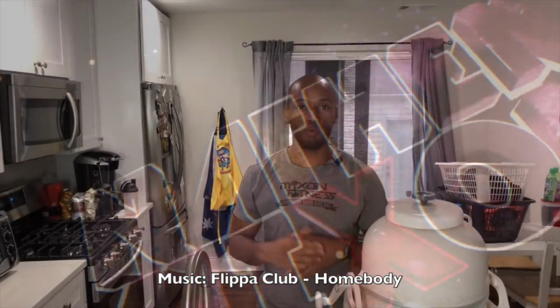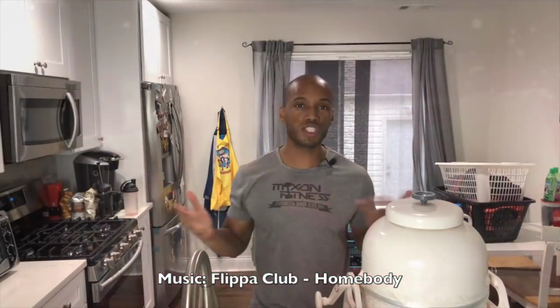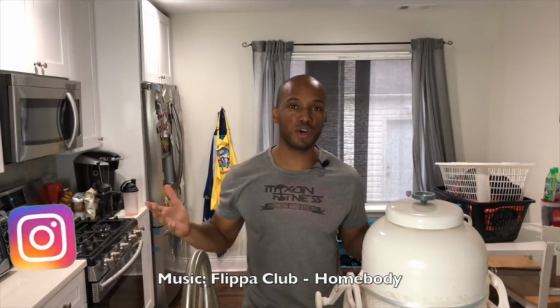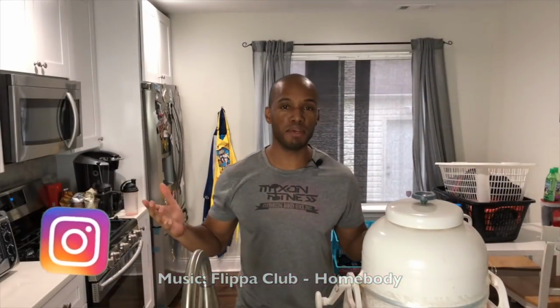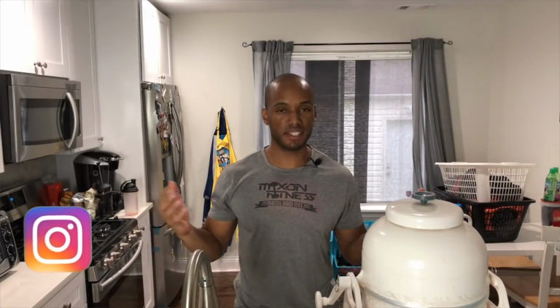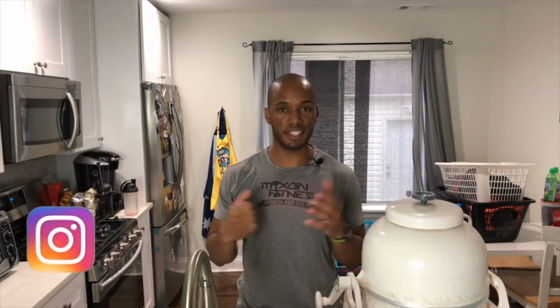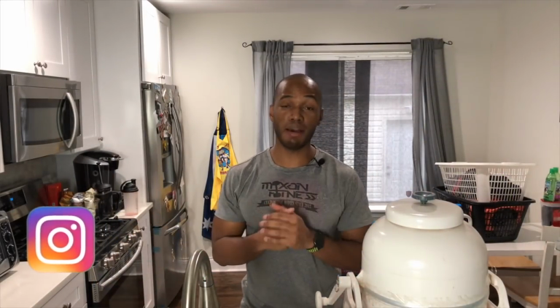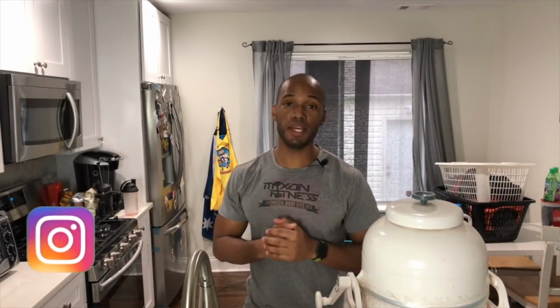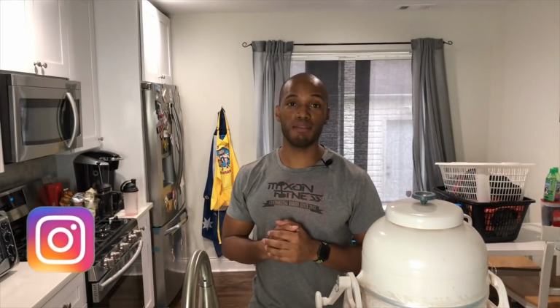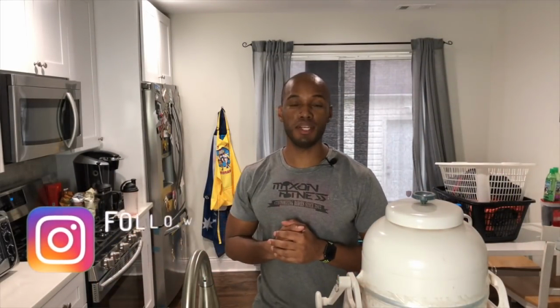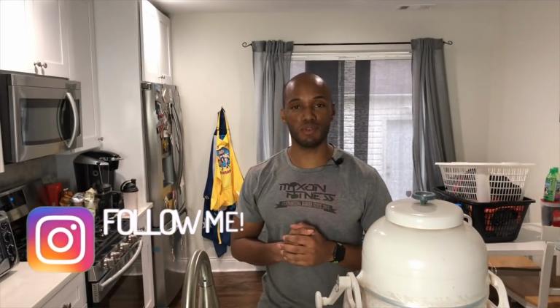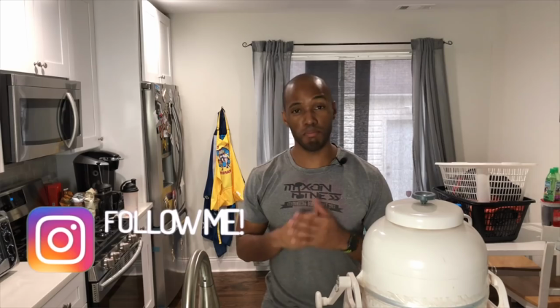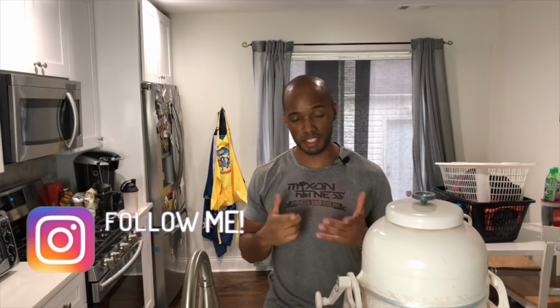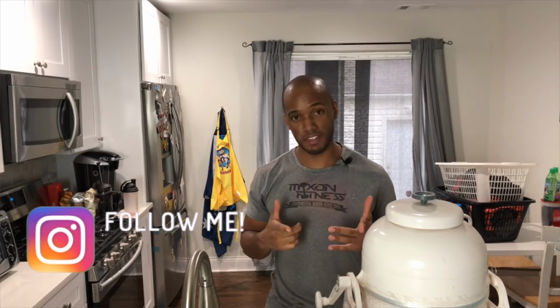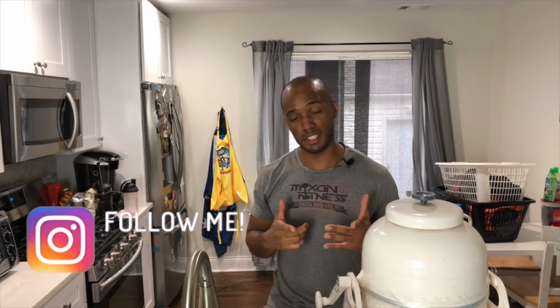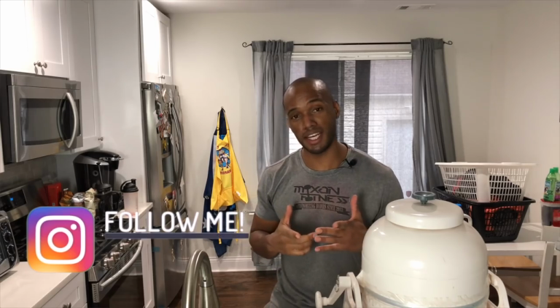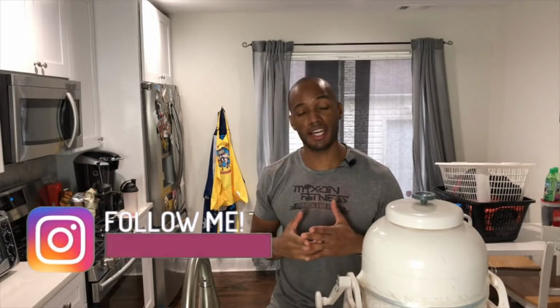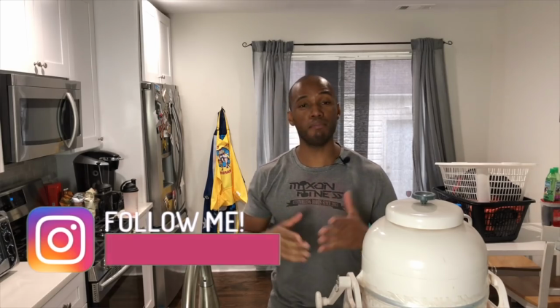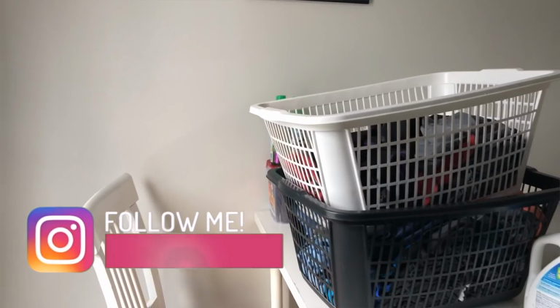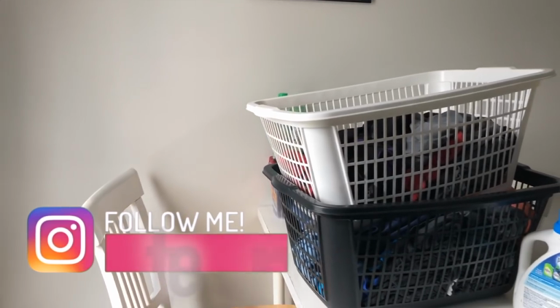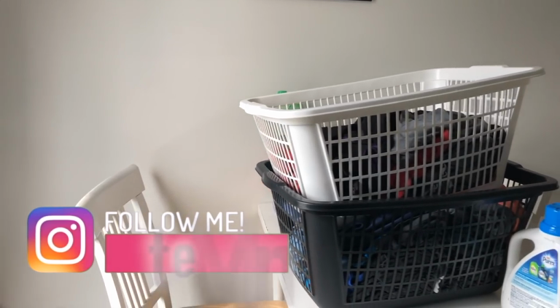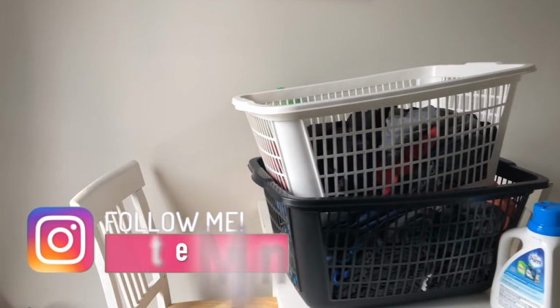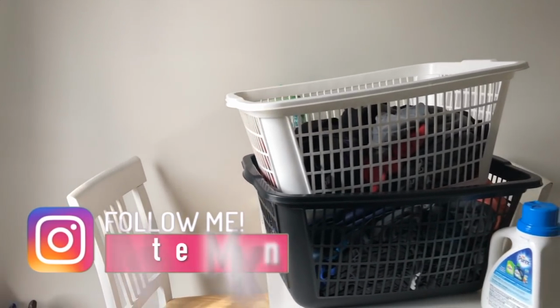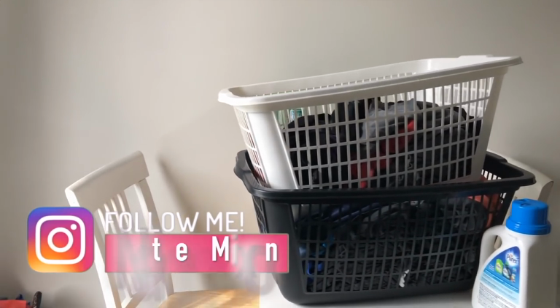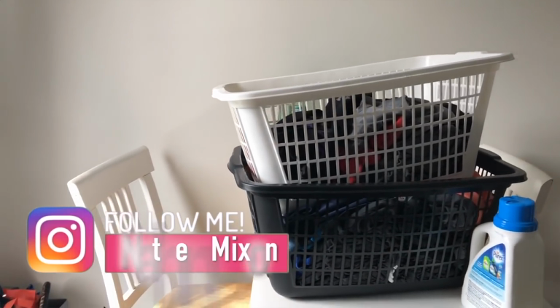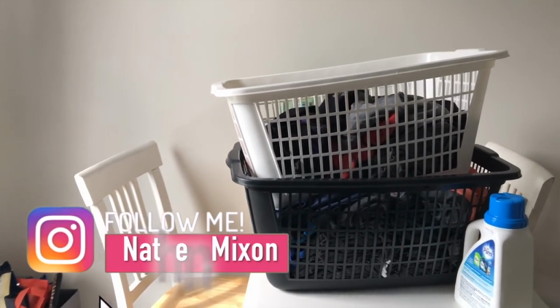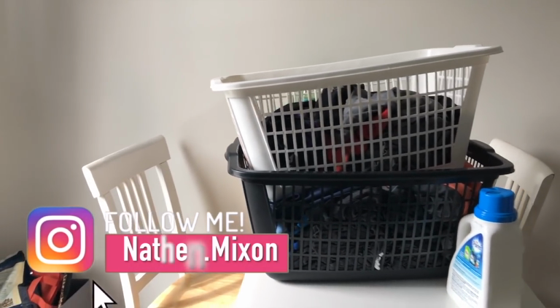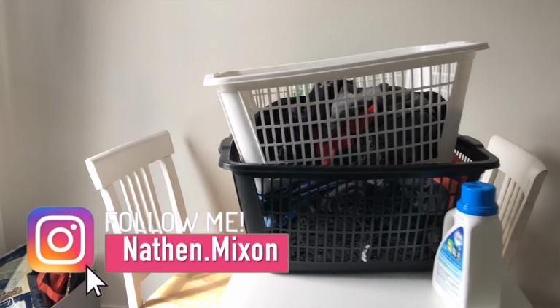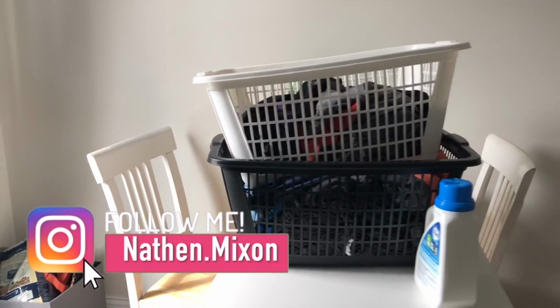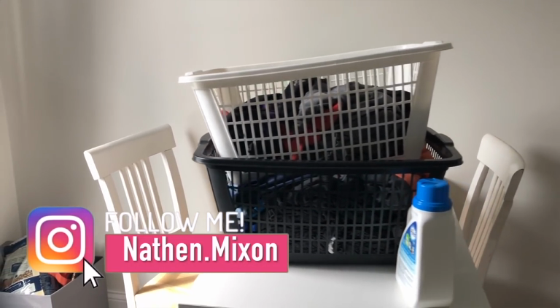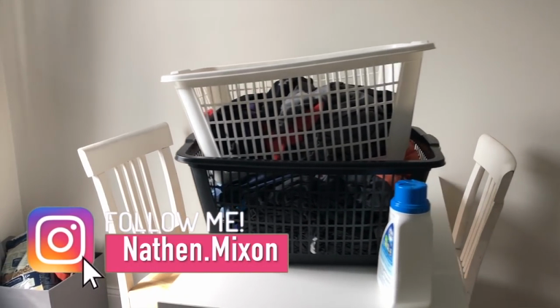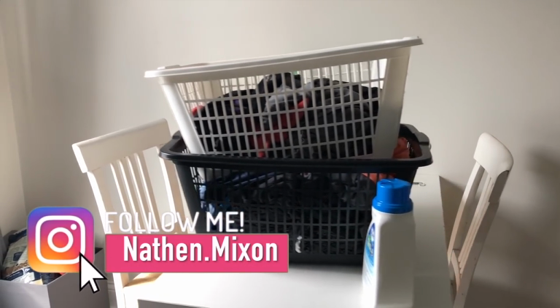What's going on Mixed Nights? I'm Nathan Mixon with MixedFitness.com and today I'm going to show you how to wash clothes.